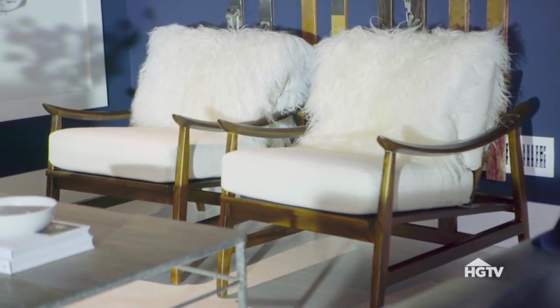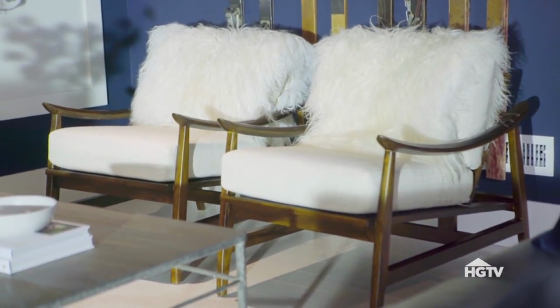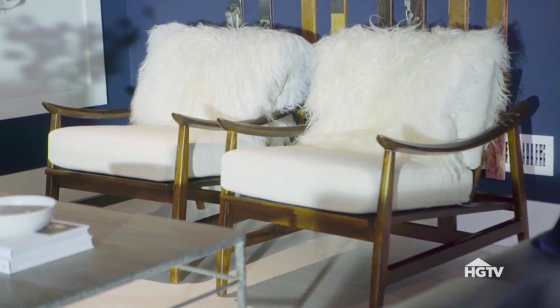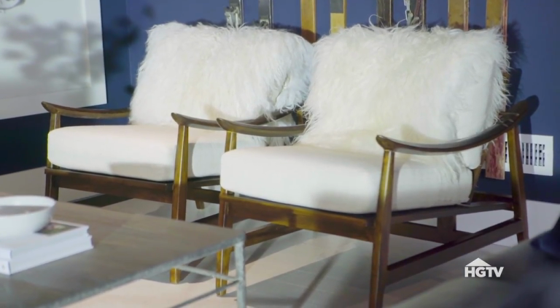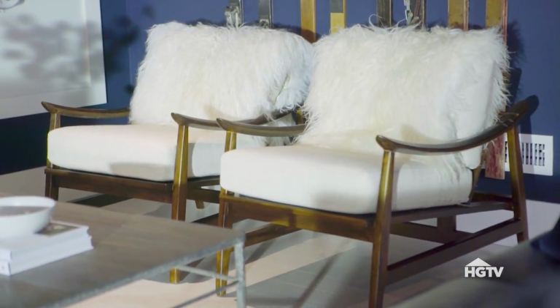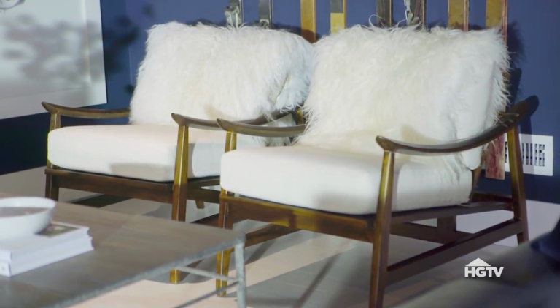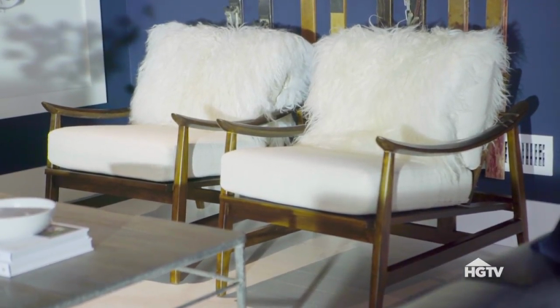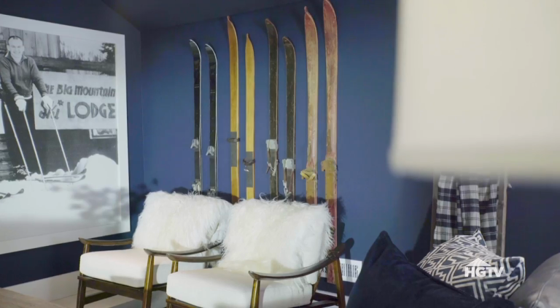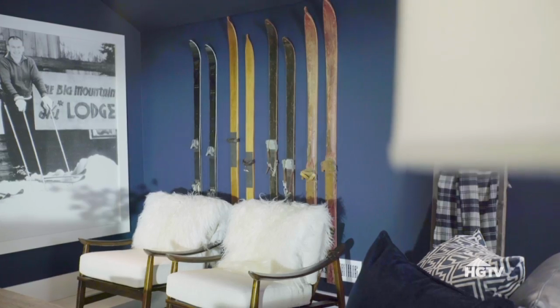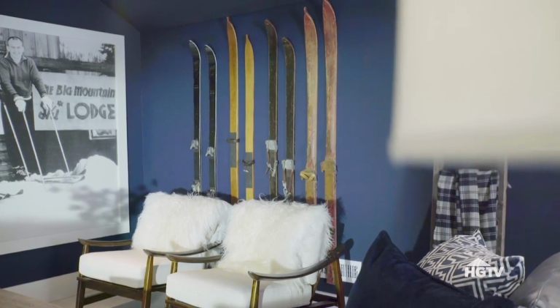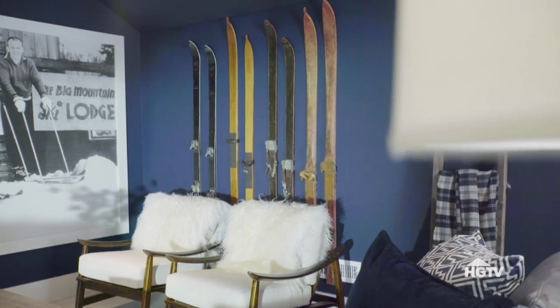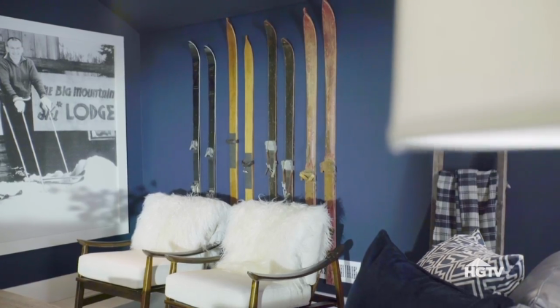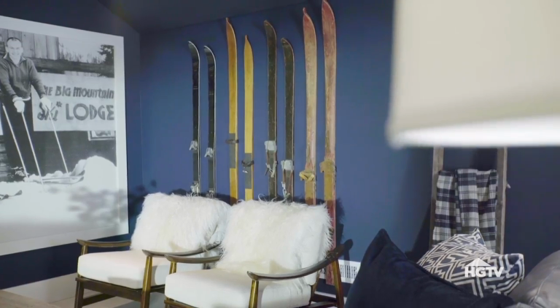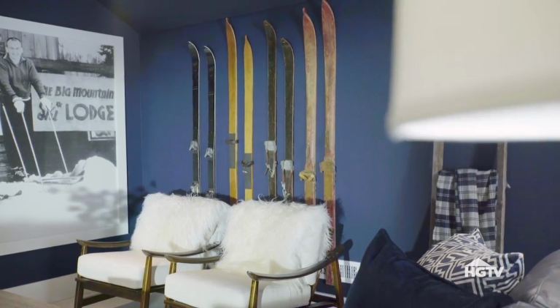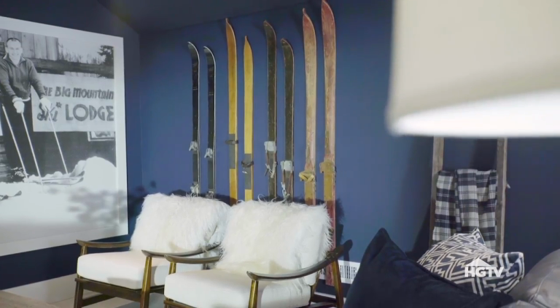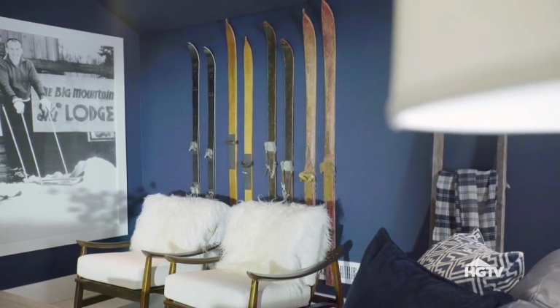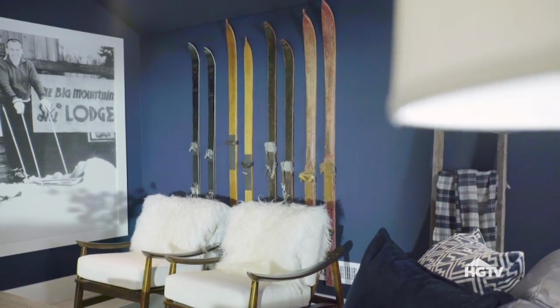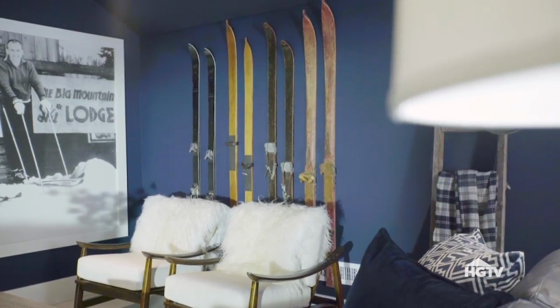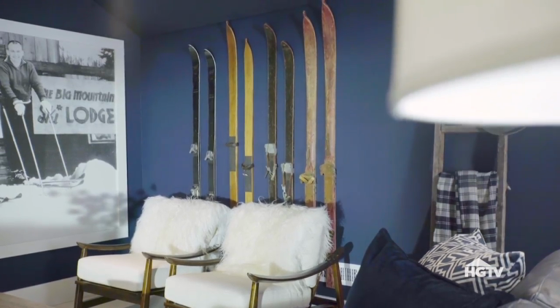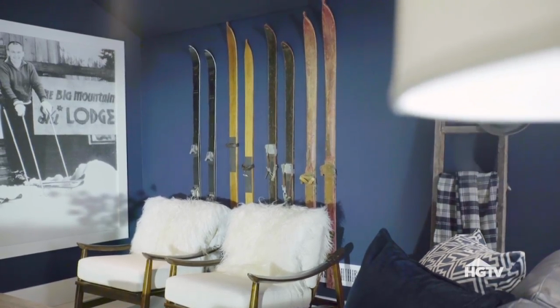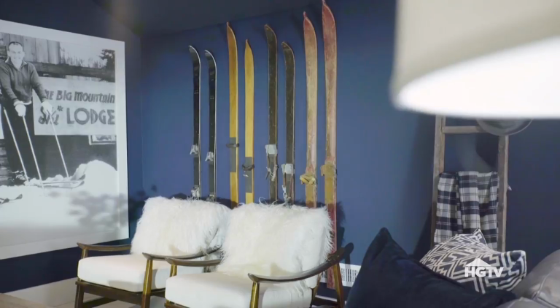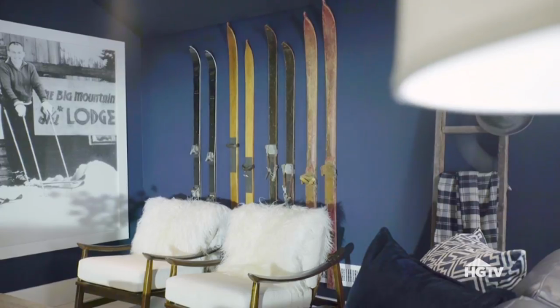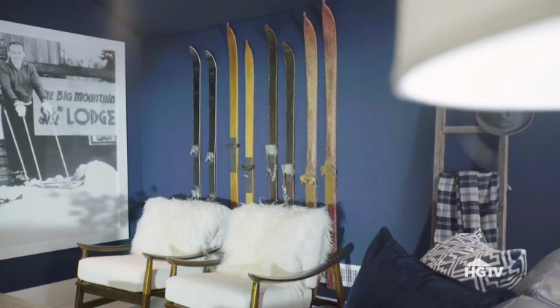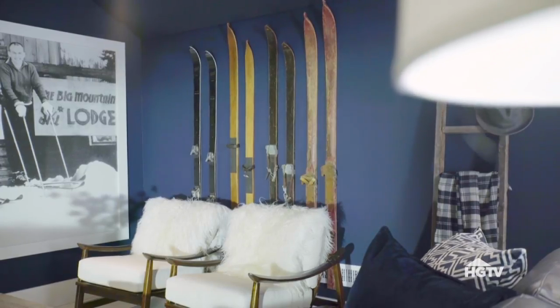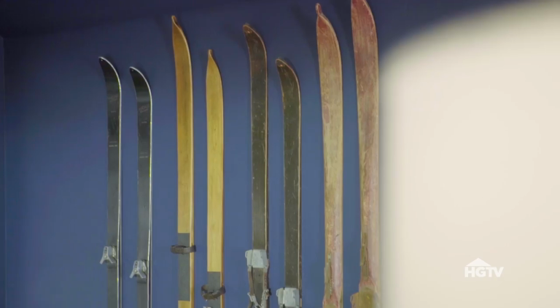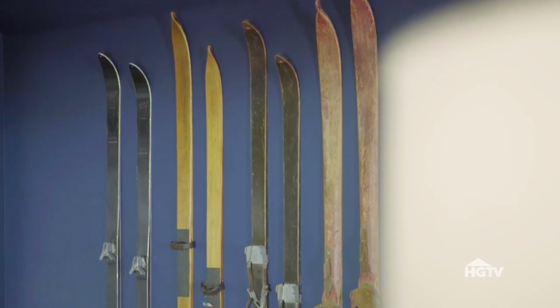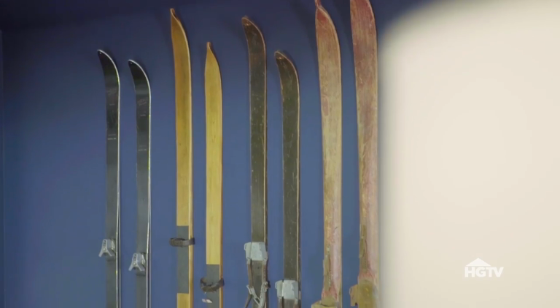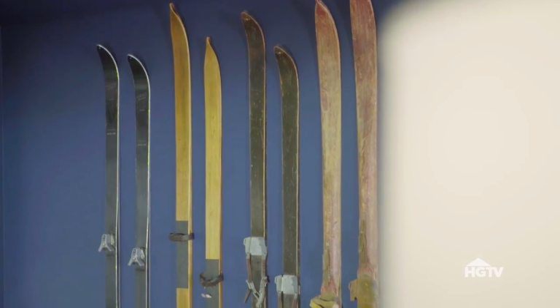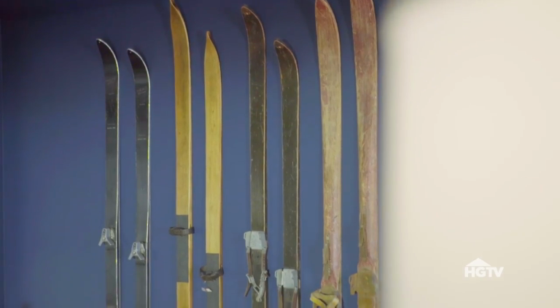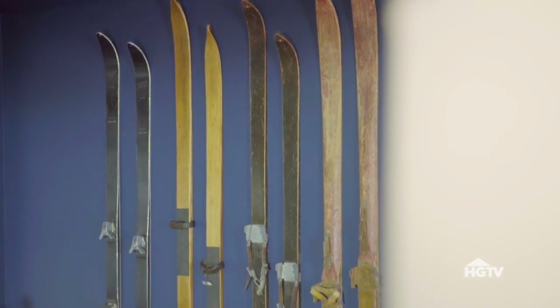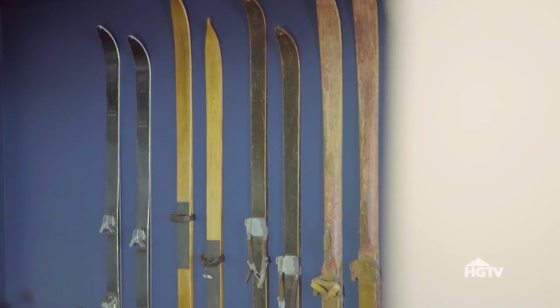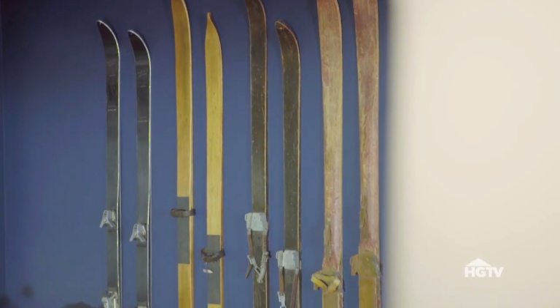On one wall, I've displayed vintage skis hung at different heights, almost like some sort of sculpture.